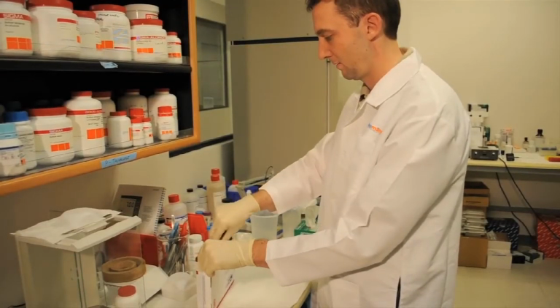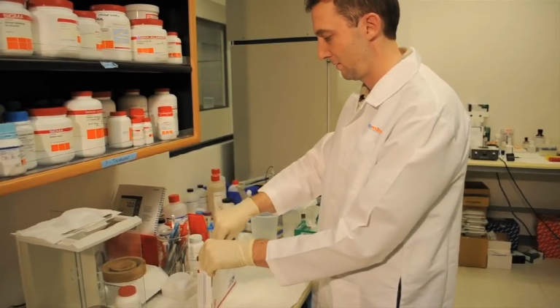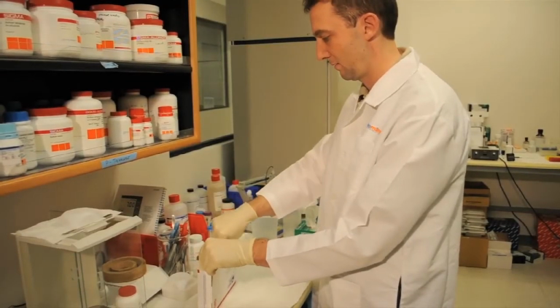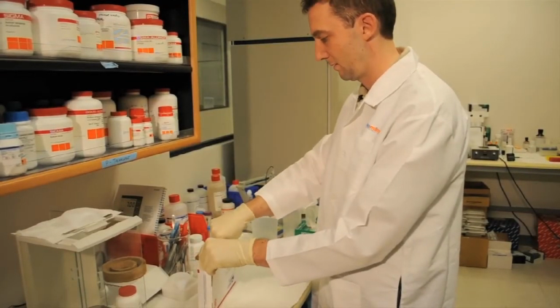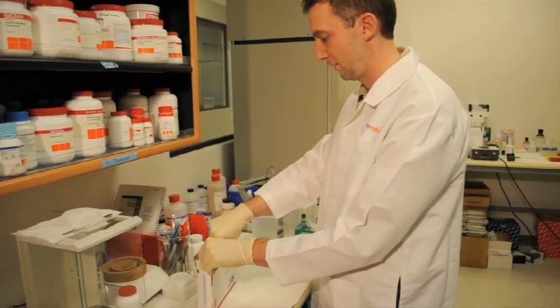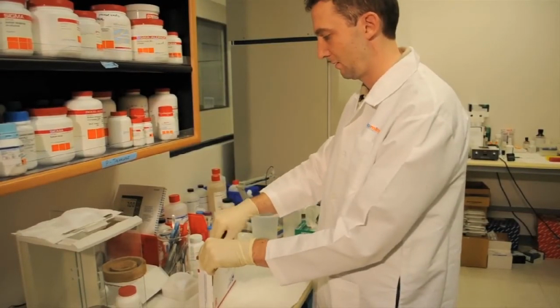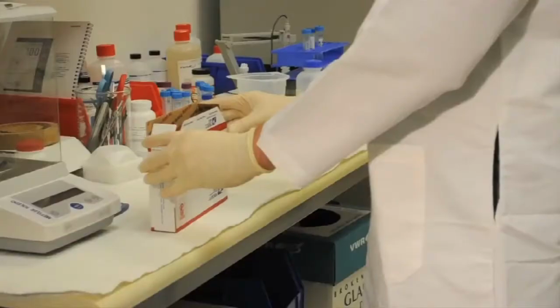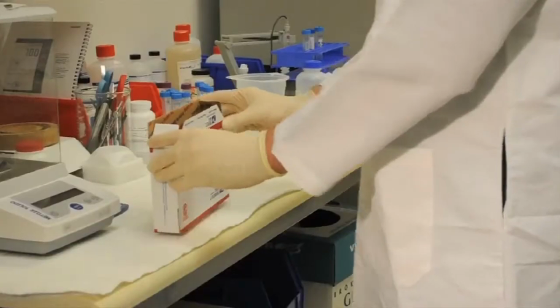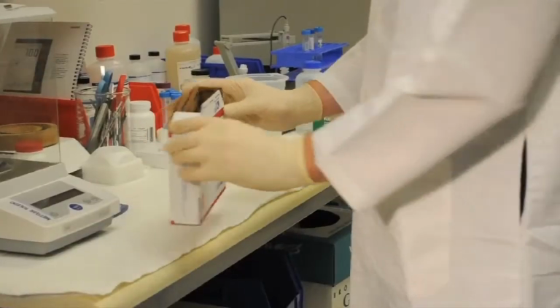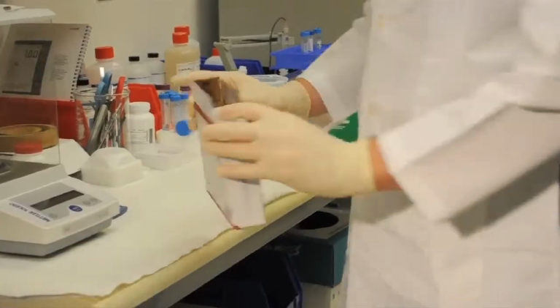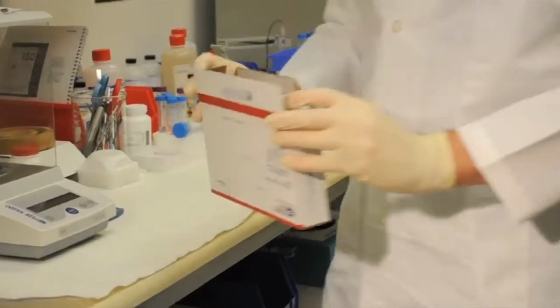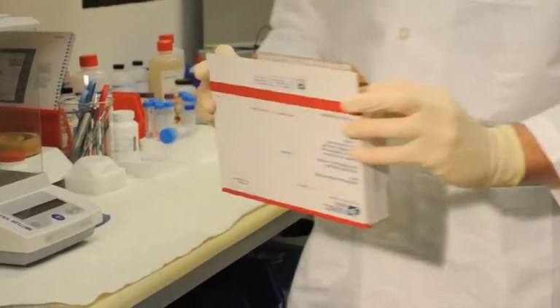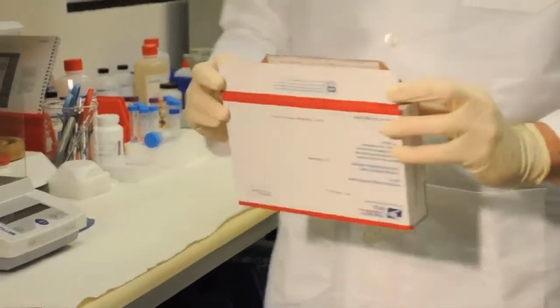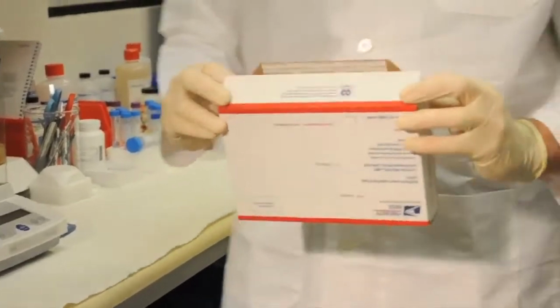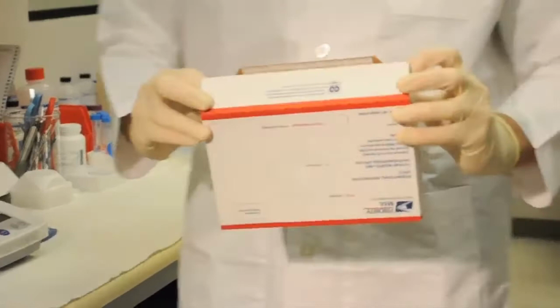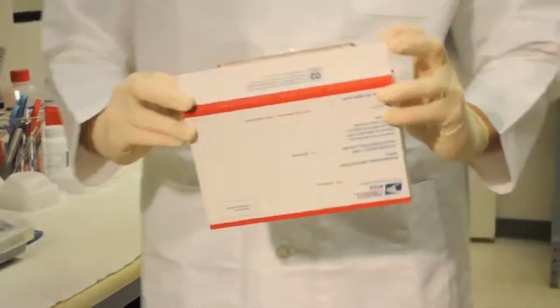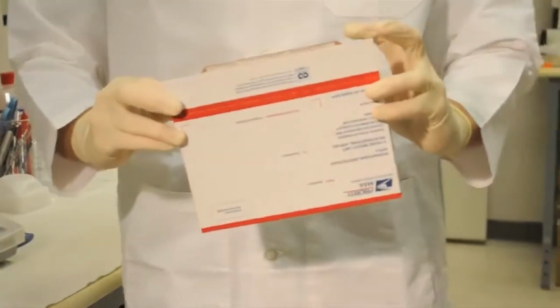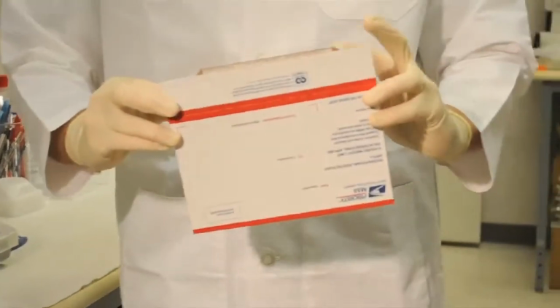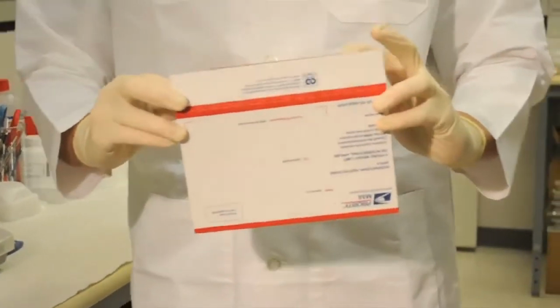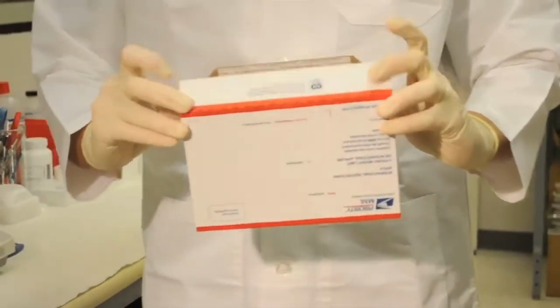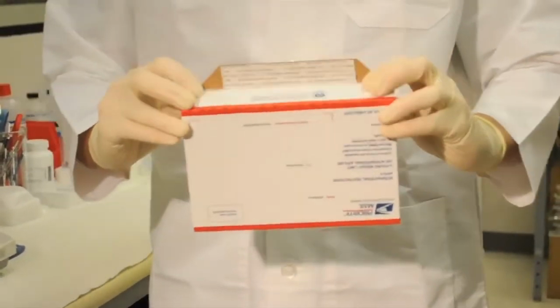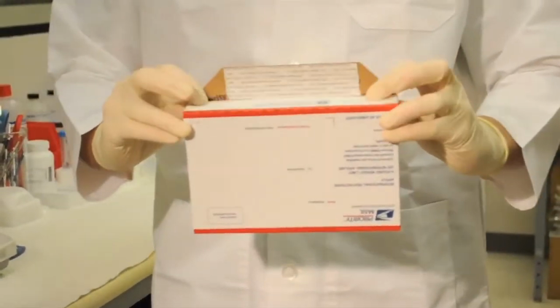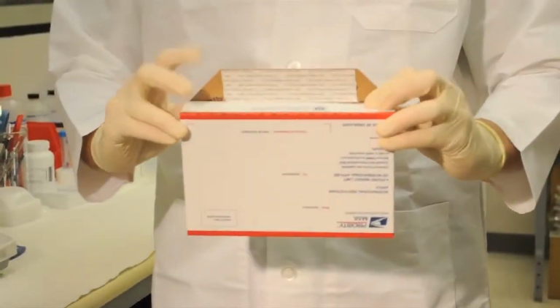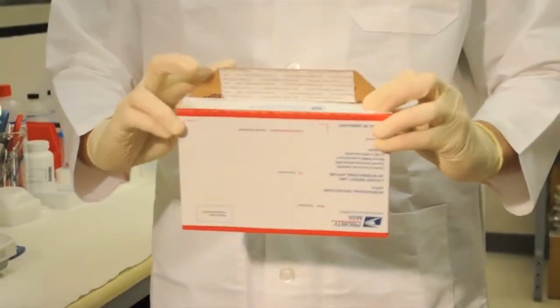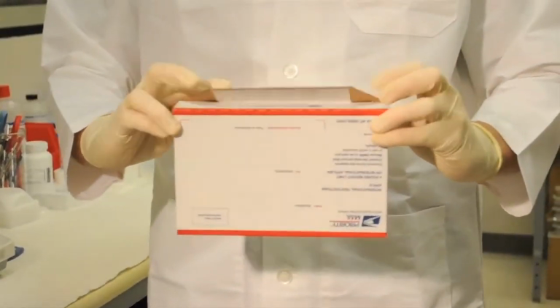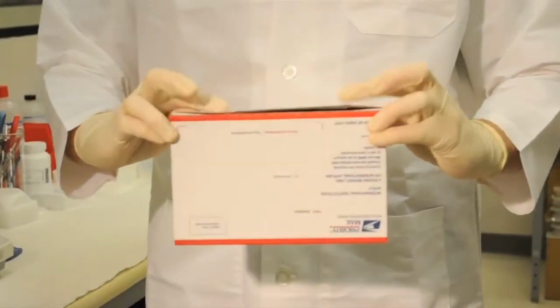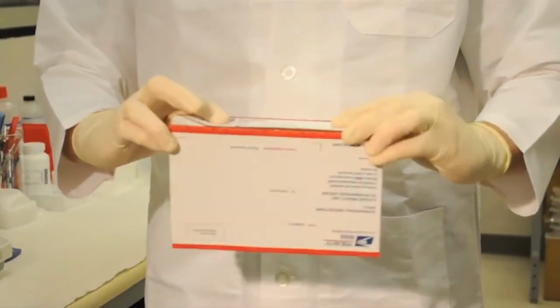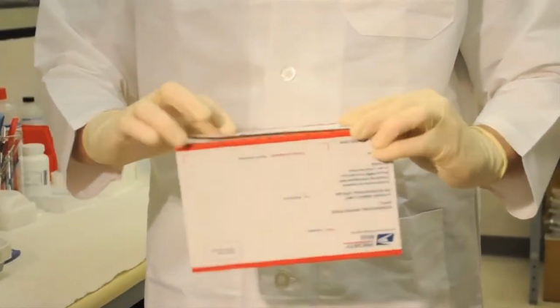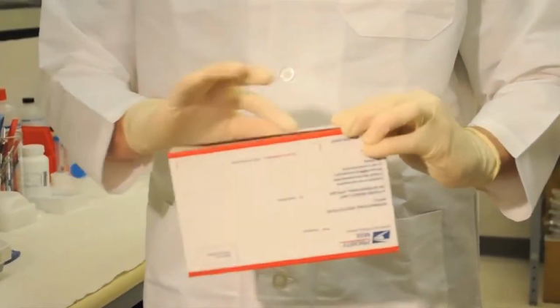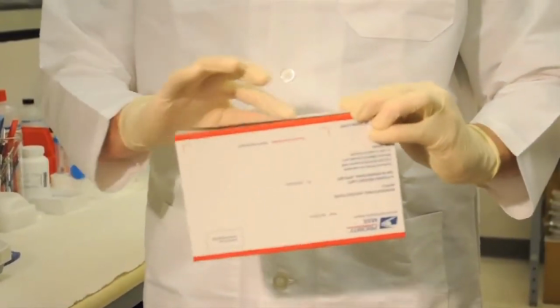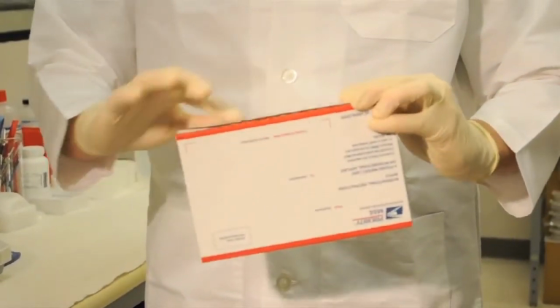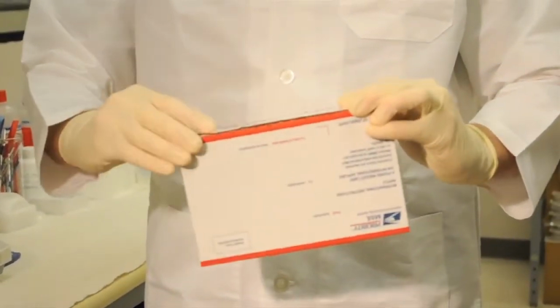You can simply, in some cases, put the sample in an envelope and just send it via regular mail.